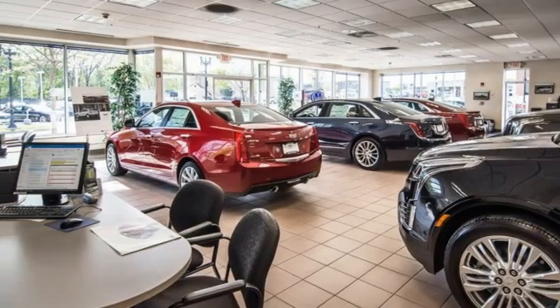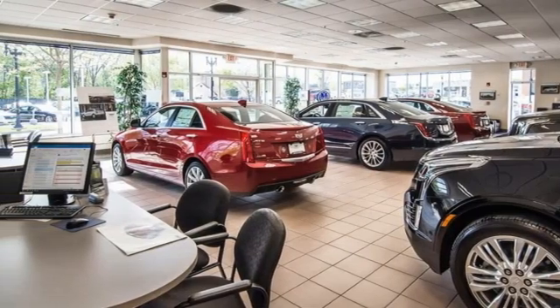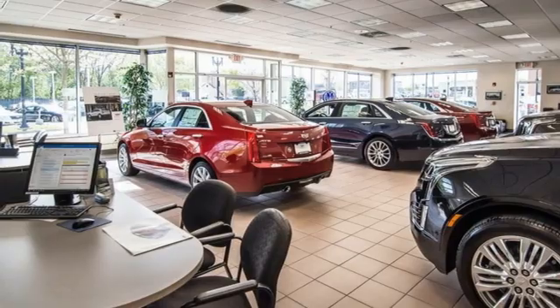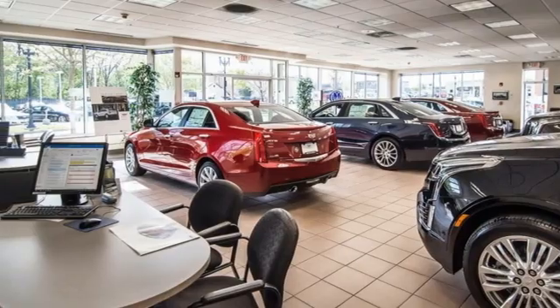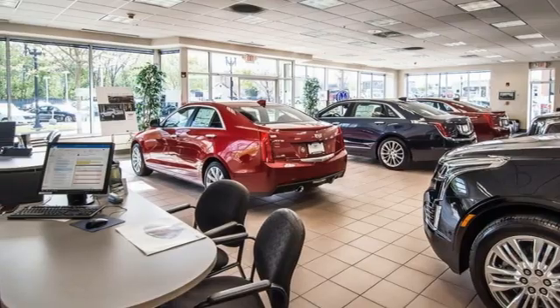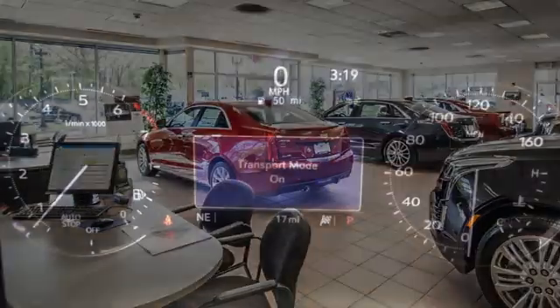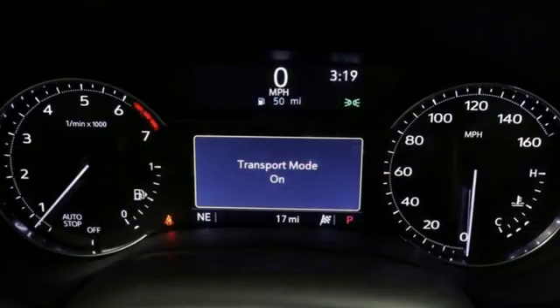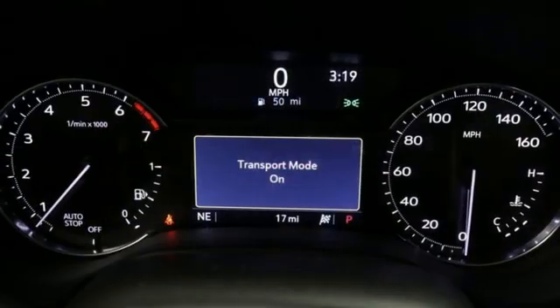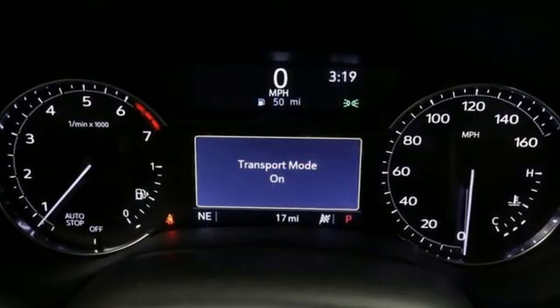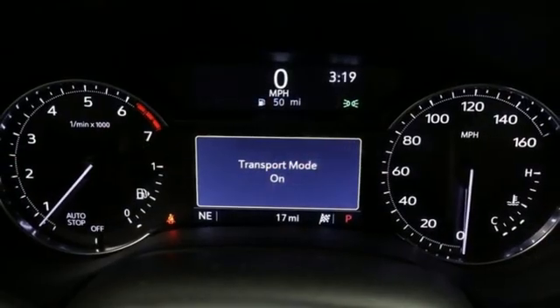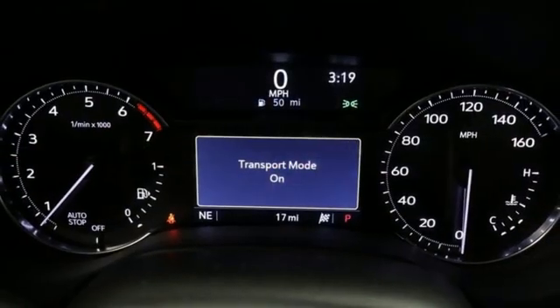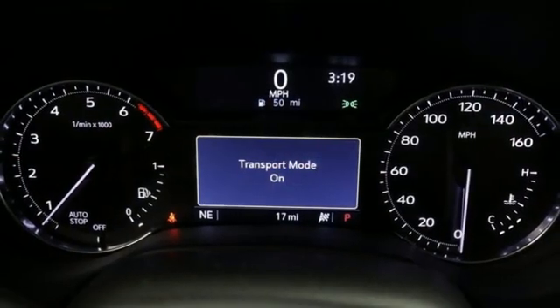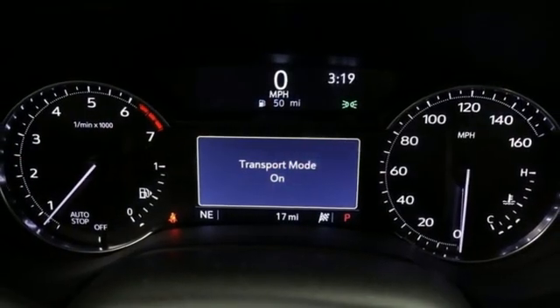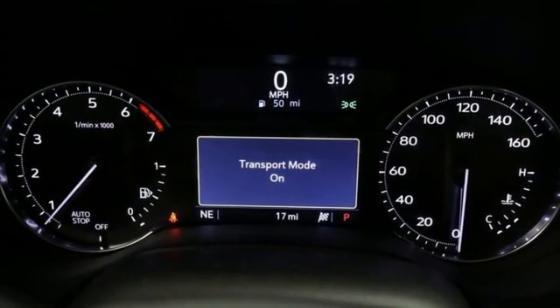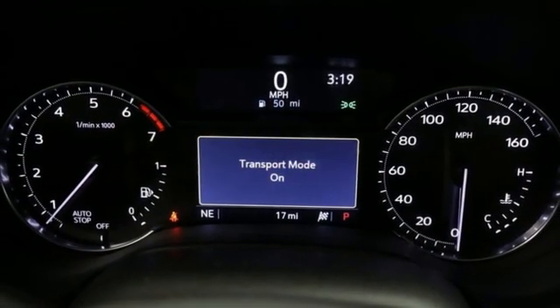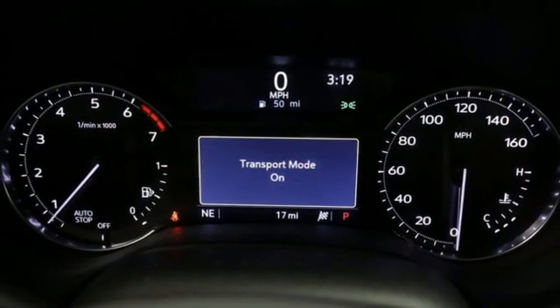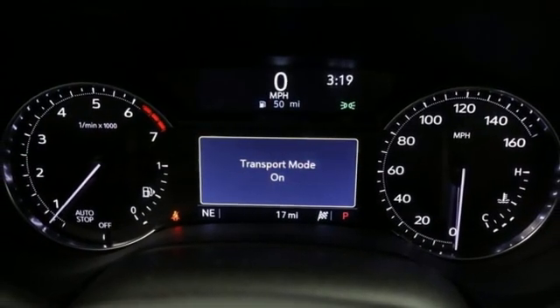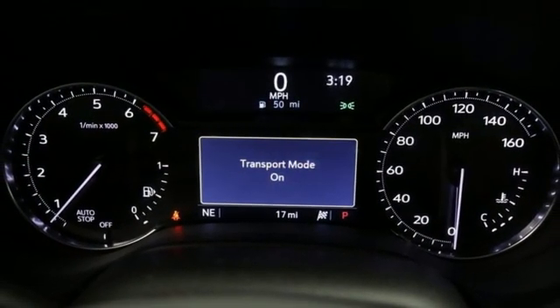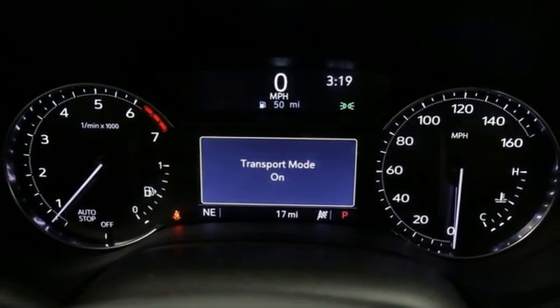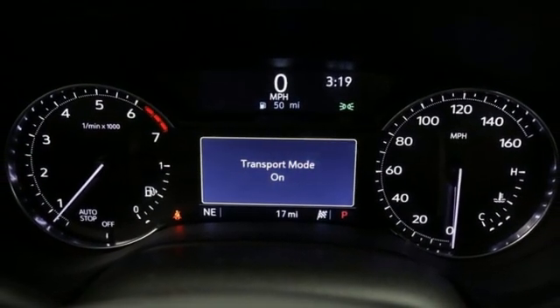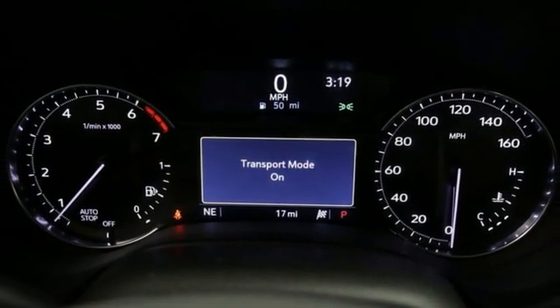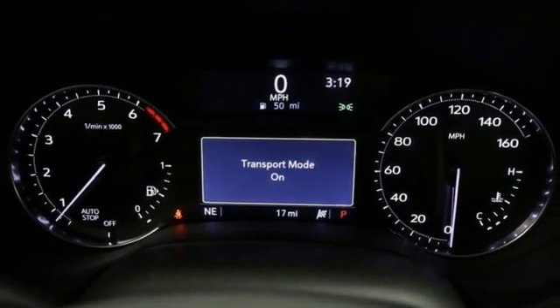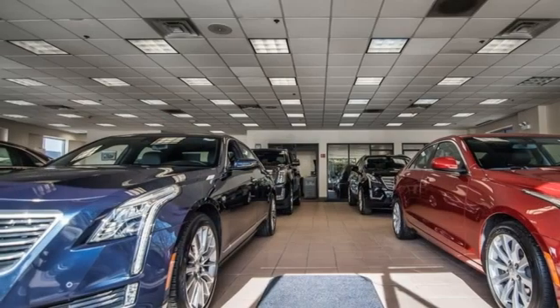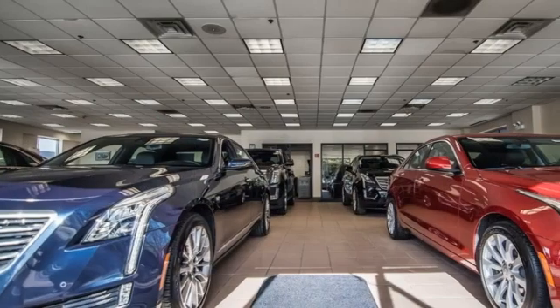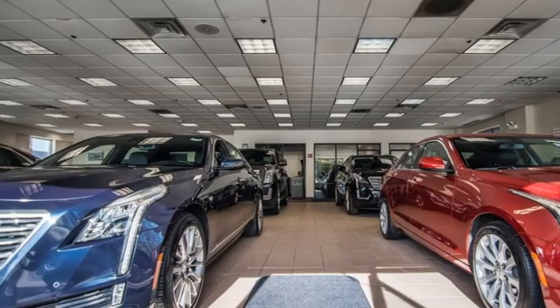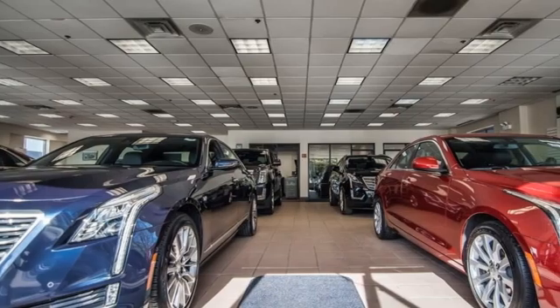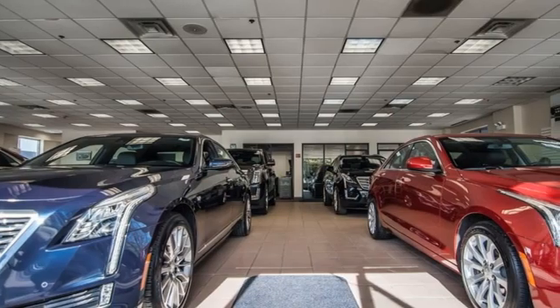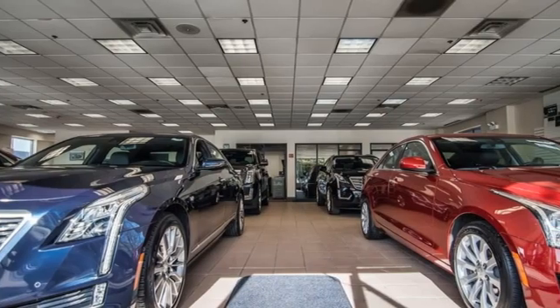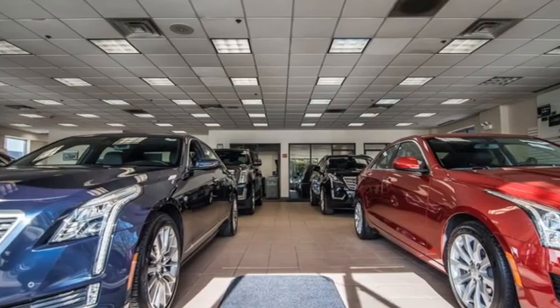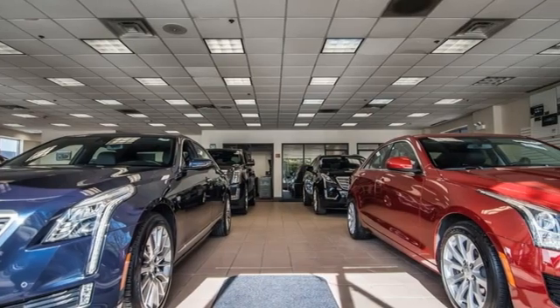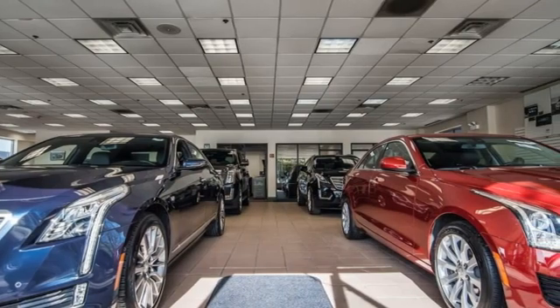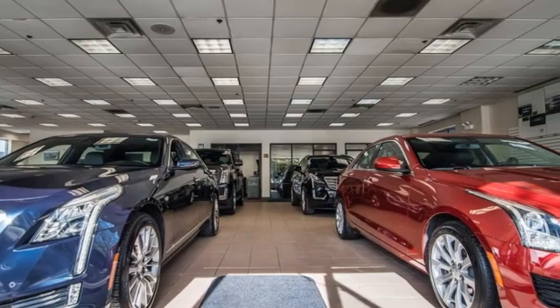Heated steering wheel, gas pressurized shocks, configurable instrument gauges, and LED low and high beam headlights.